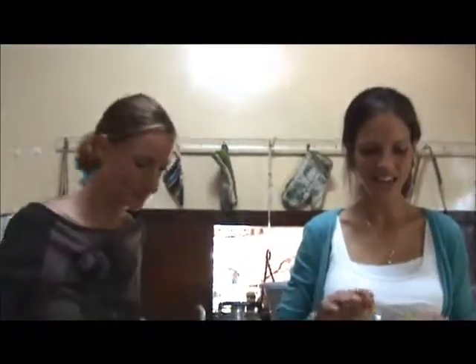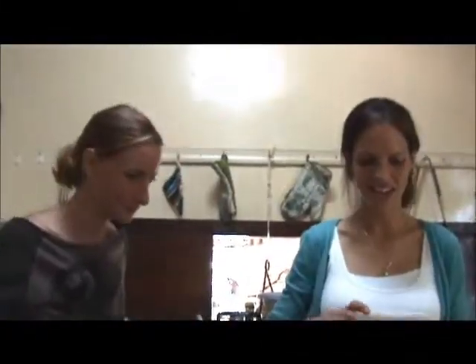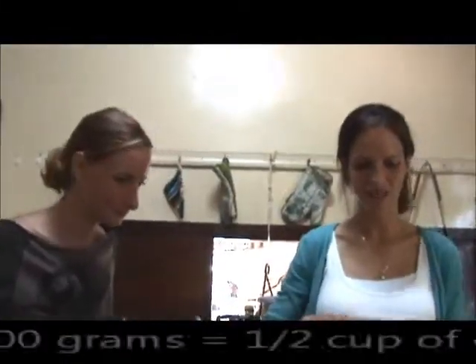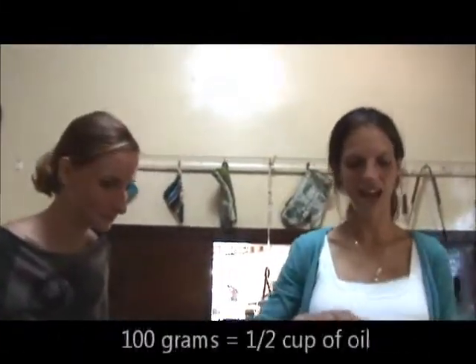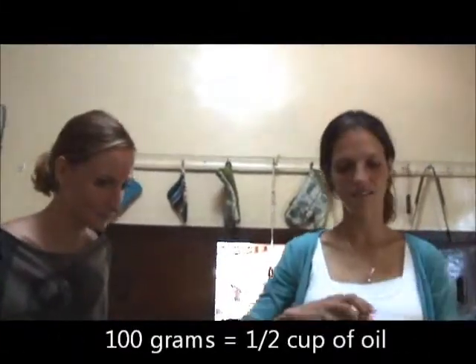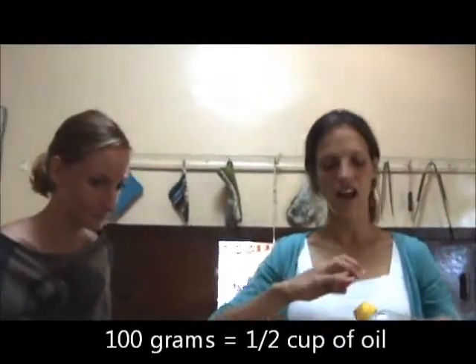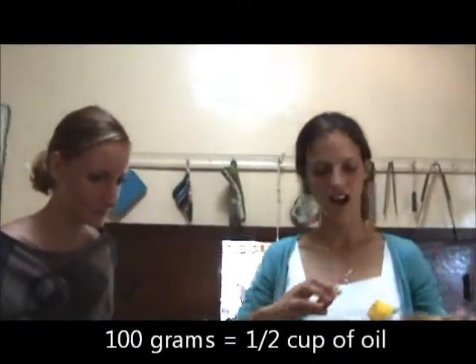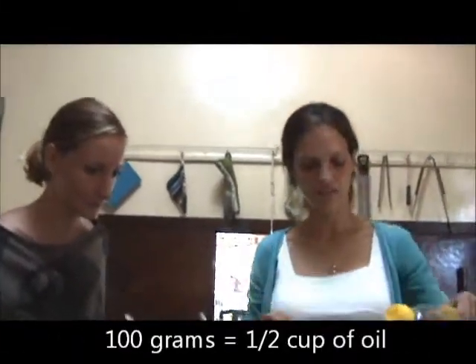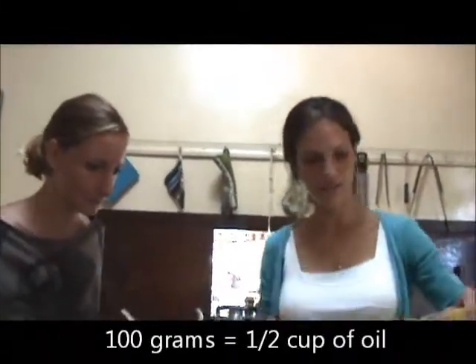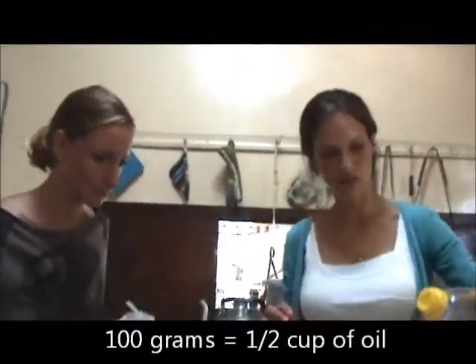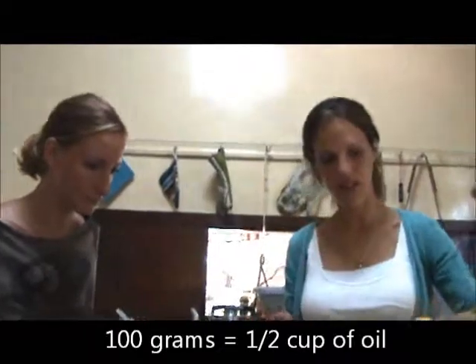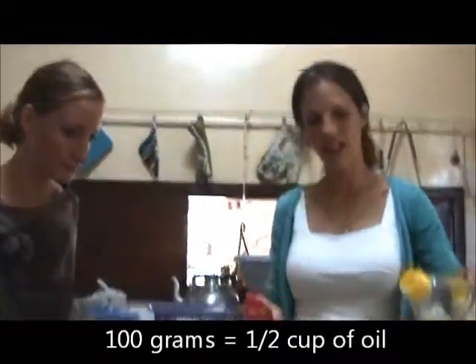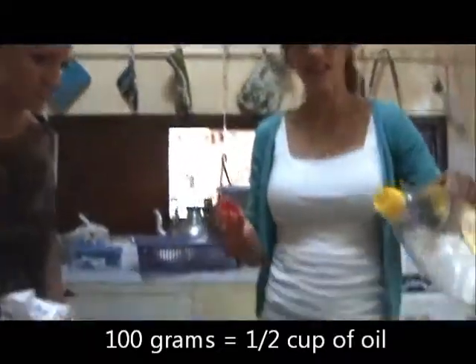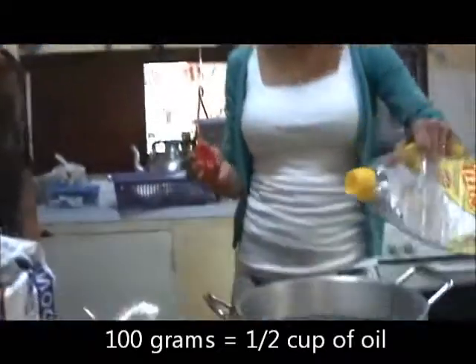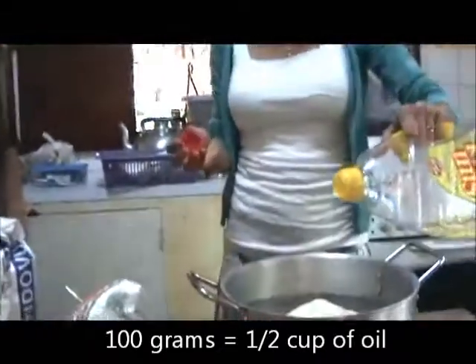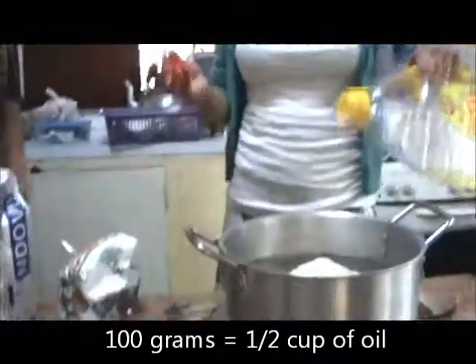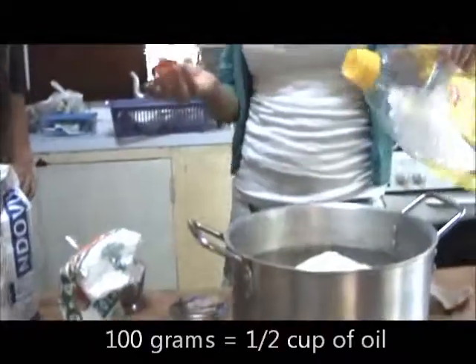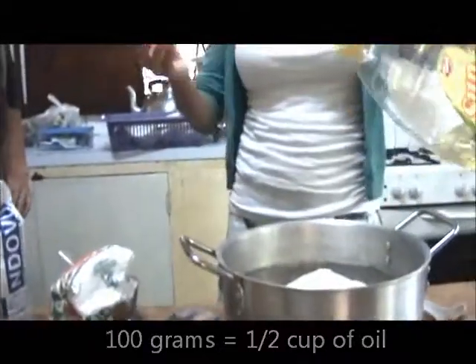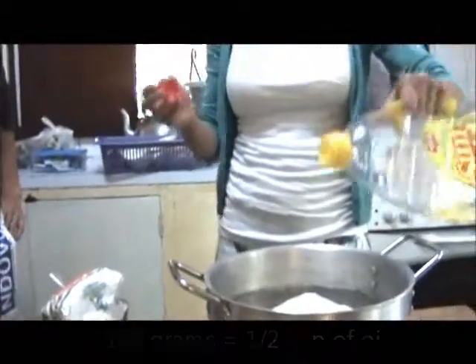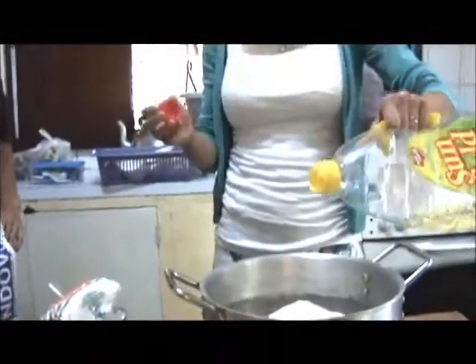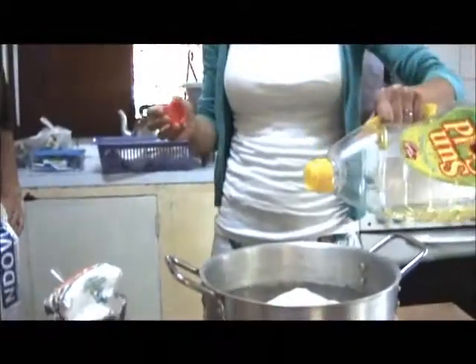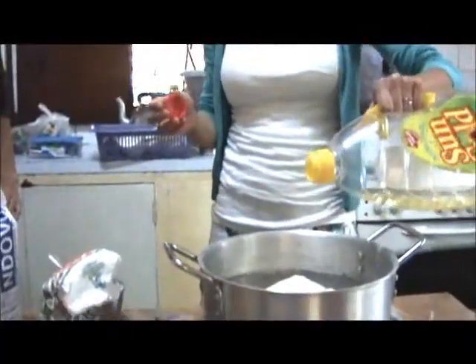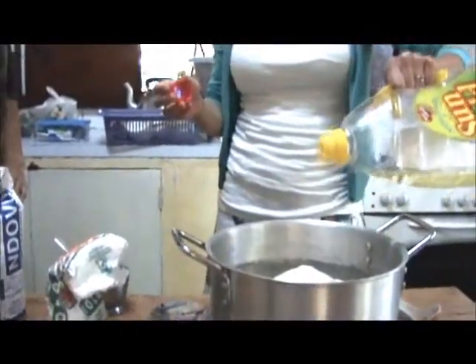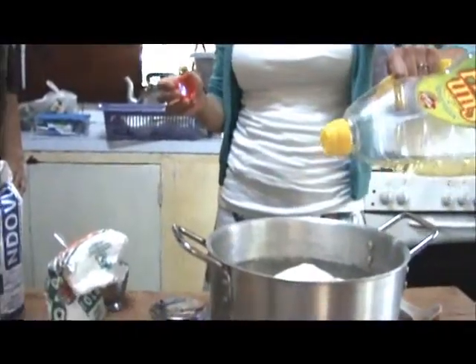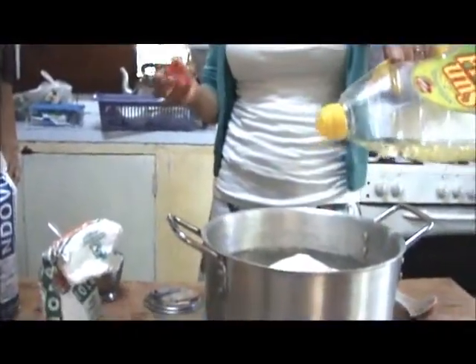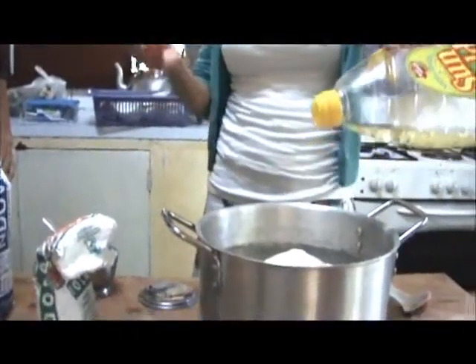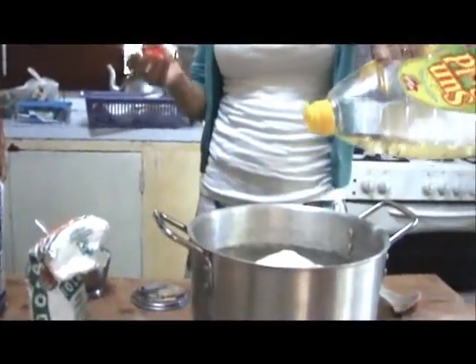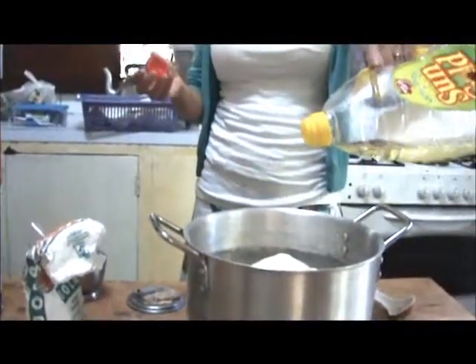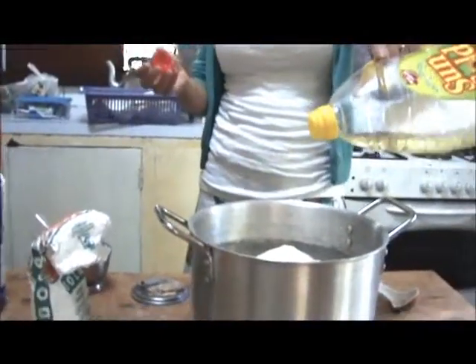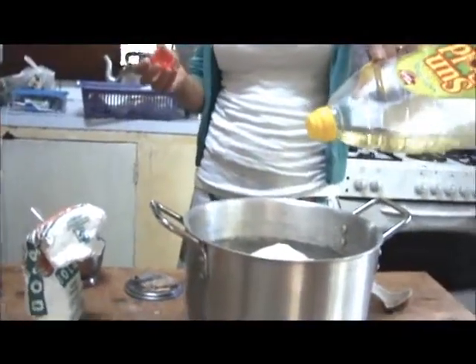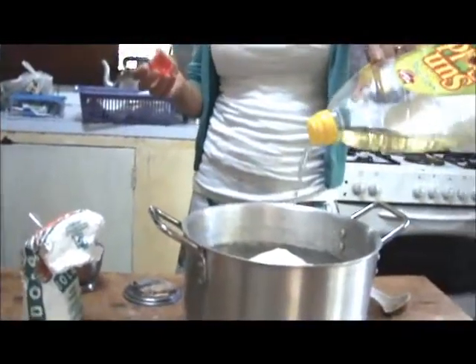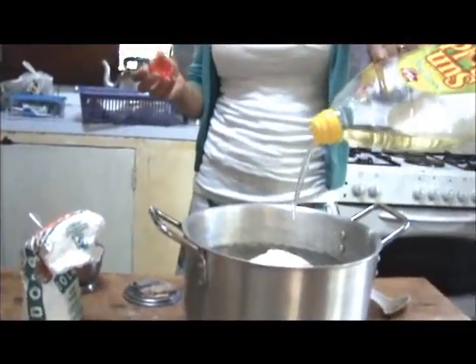Next in, we have 100 grams of oil. At home we use olive oil, but we've got olive oil here as well, which is great.